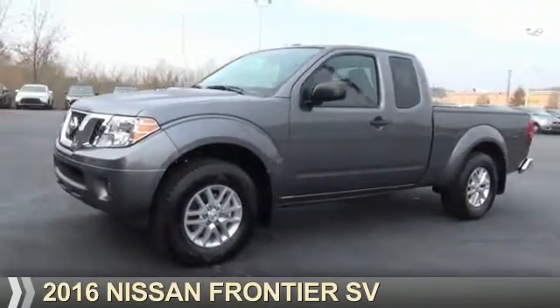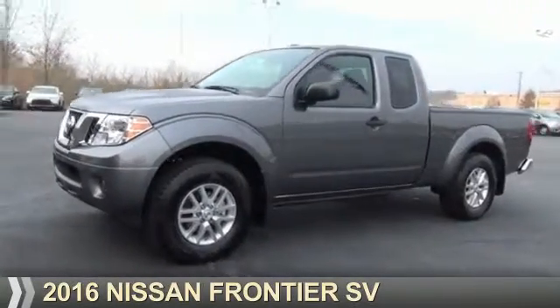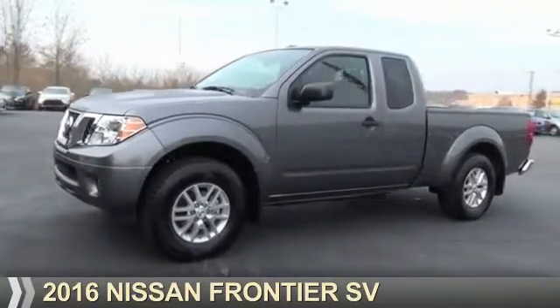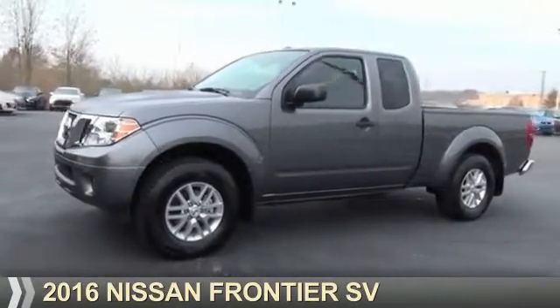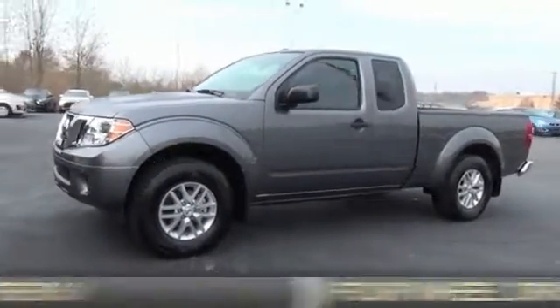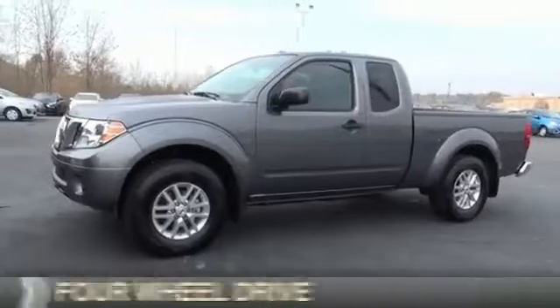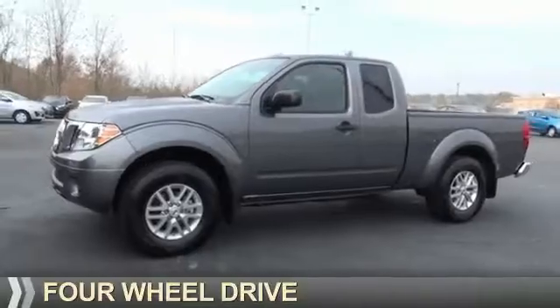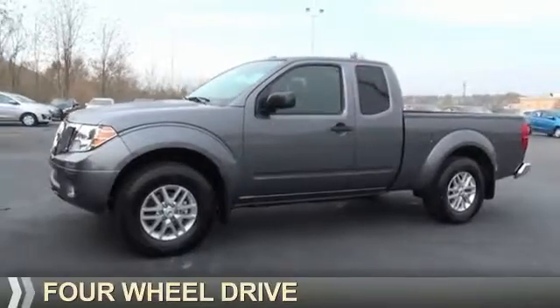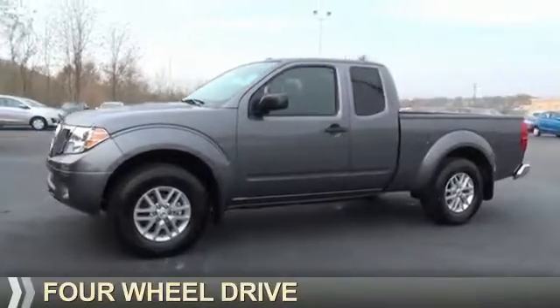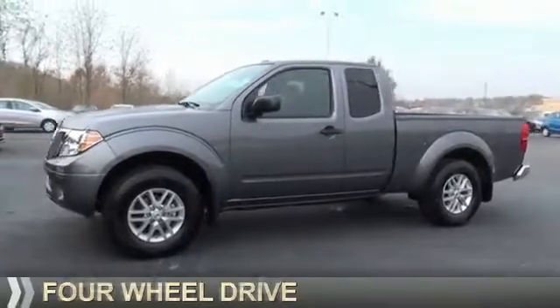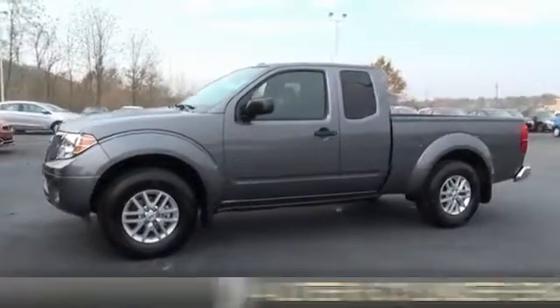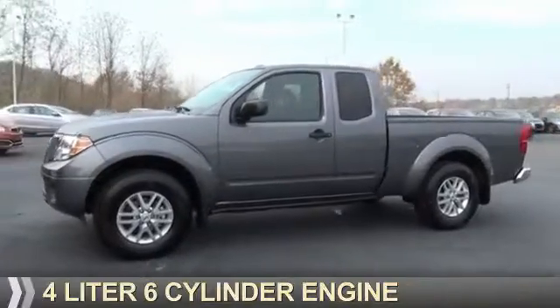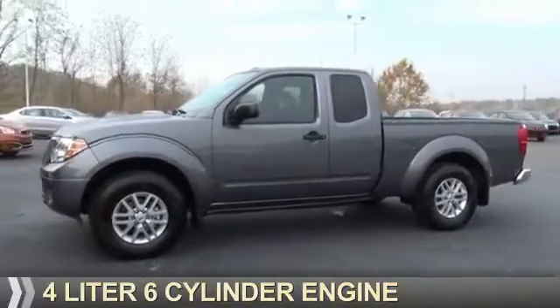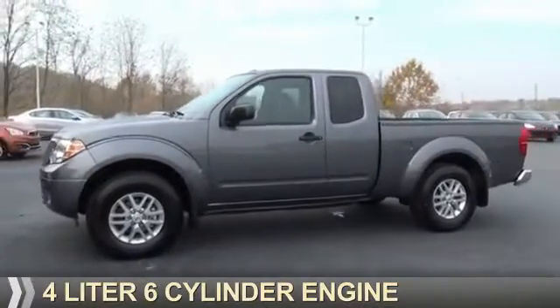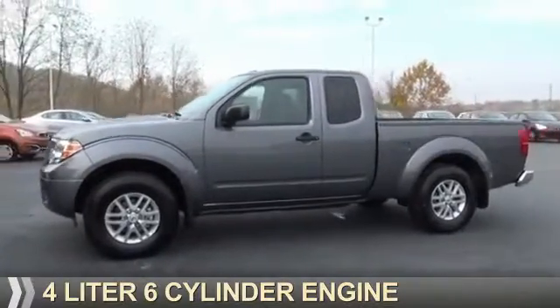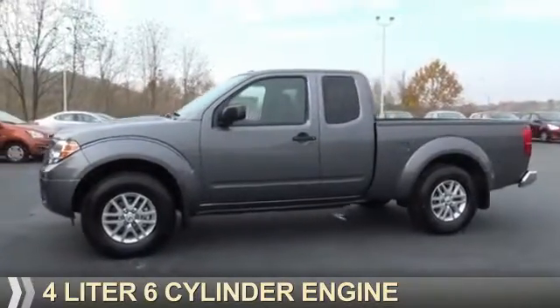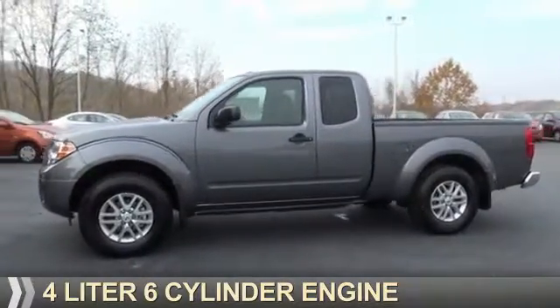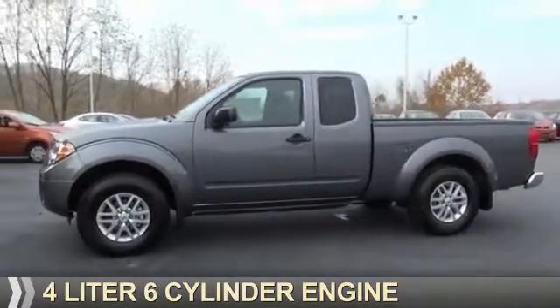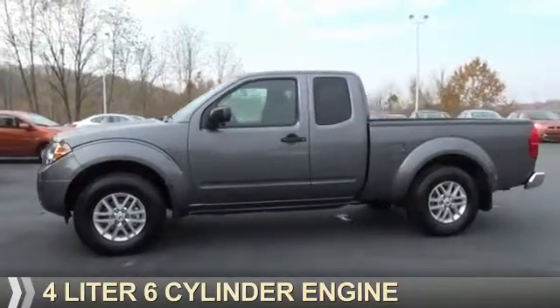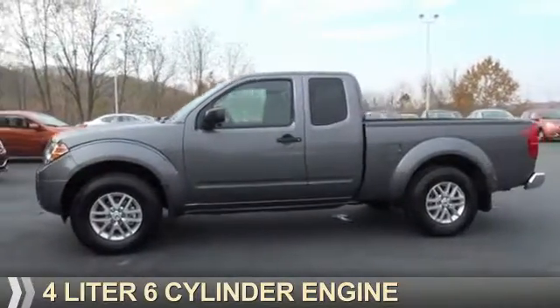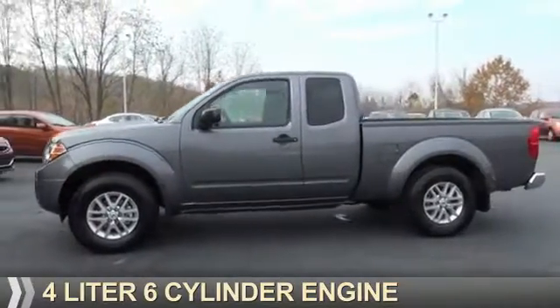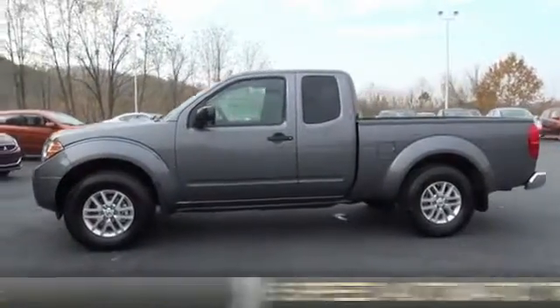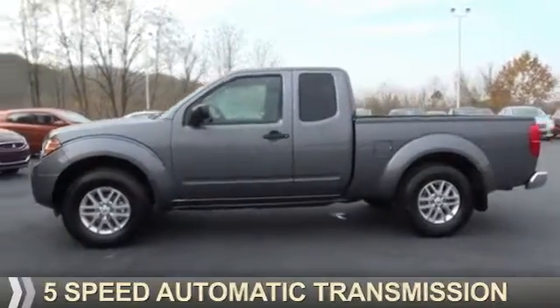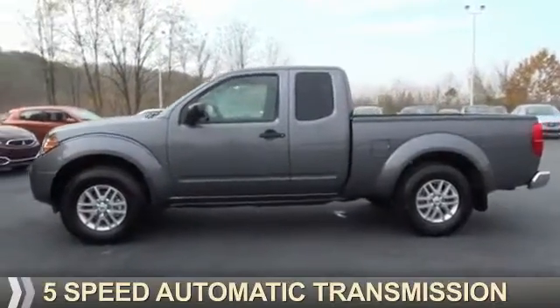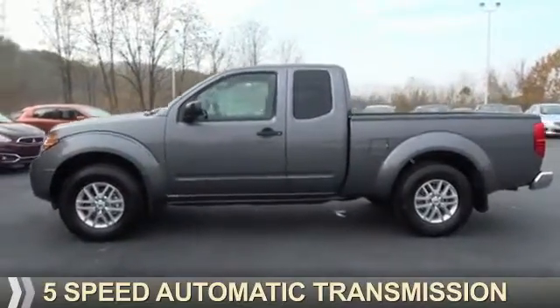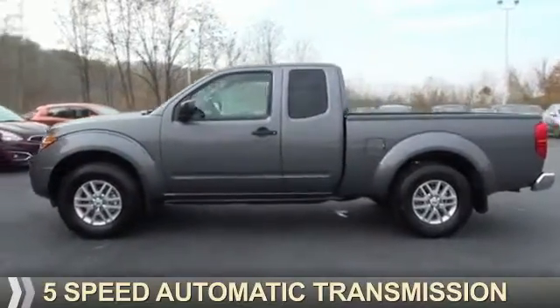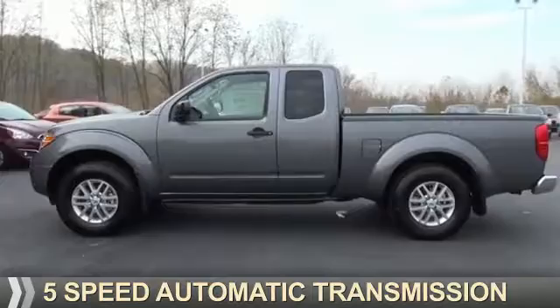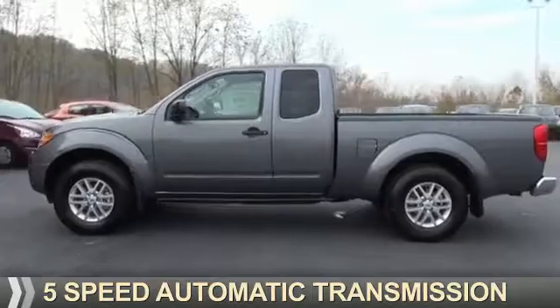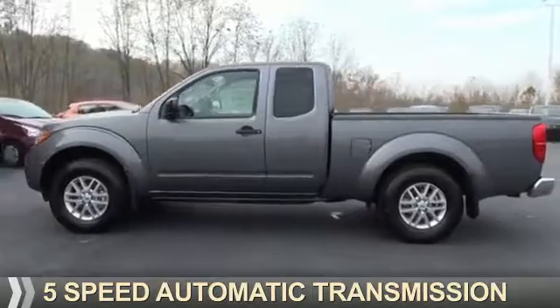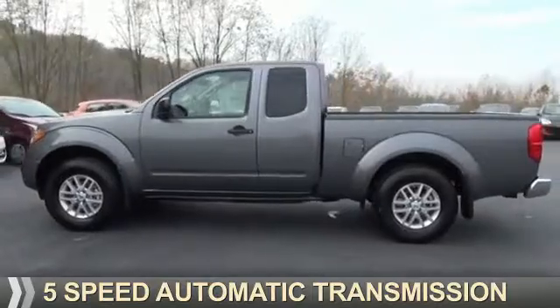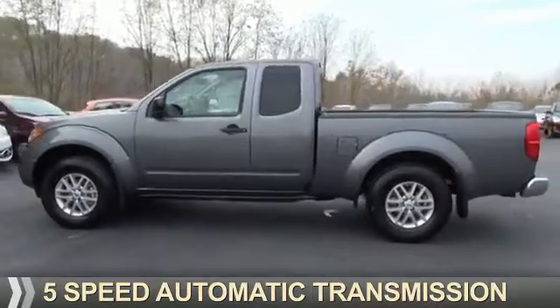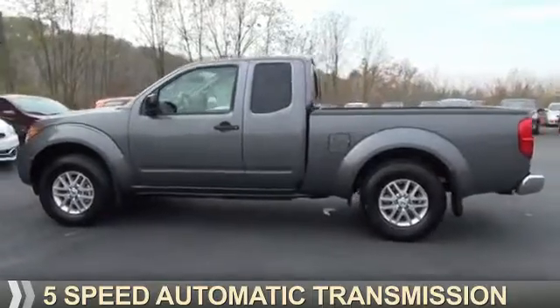It's powered by 4-wheel drive, a 4-liter 6-cylinder engine, and a 5-speed automatic transmission.